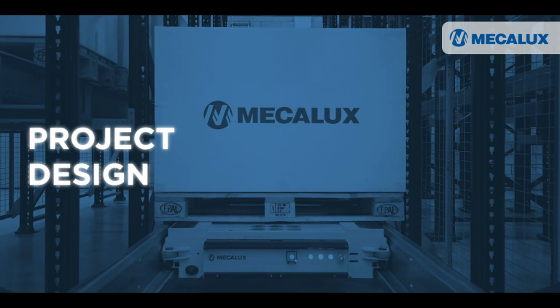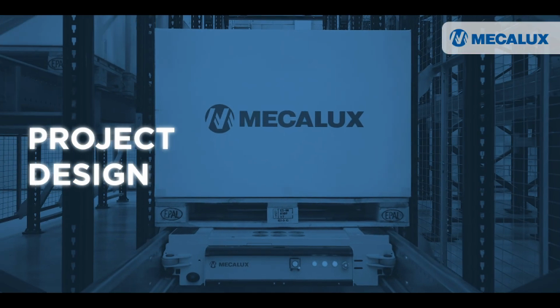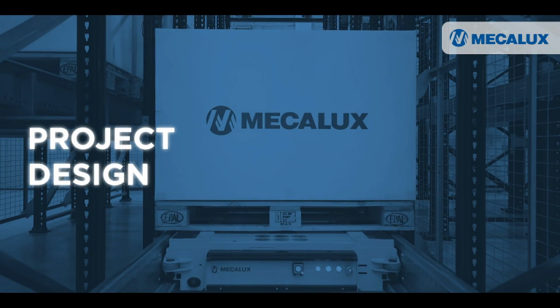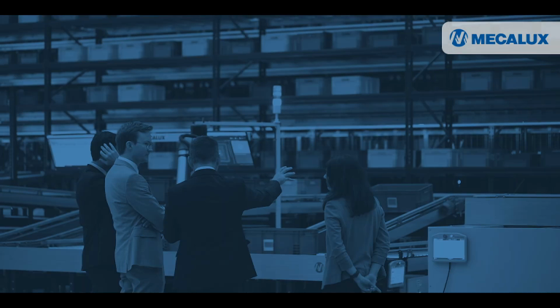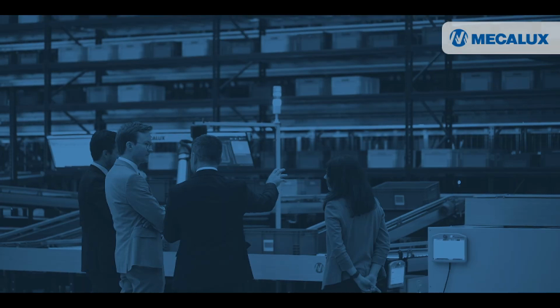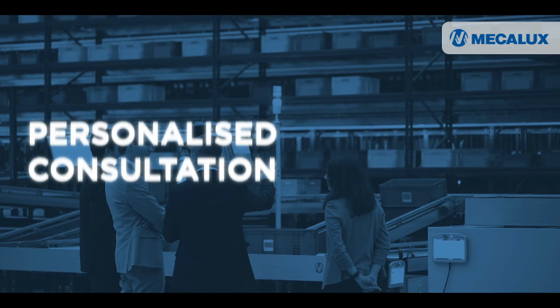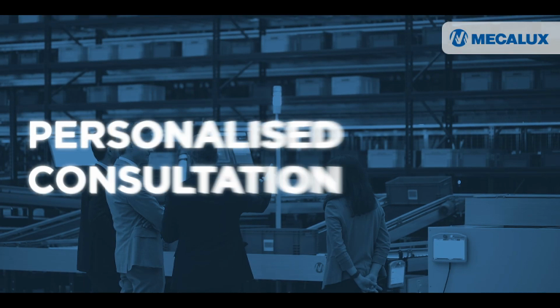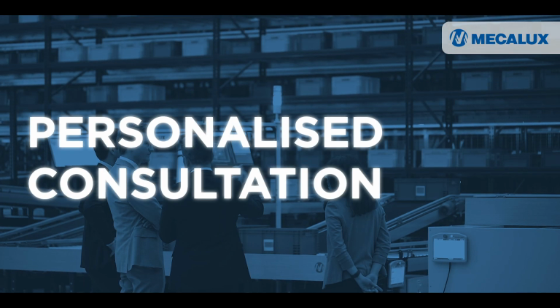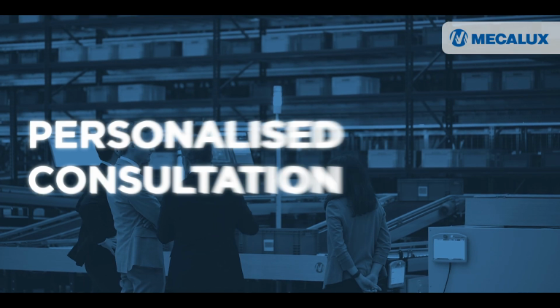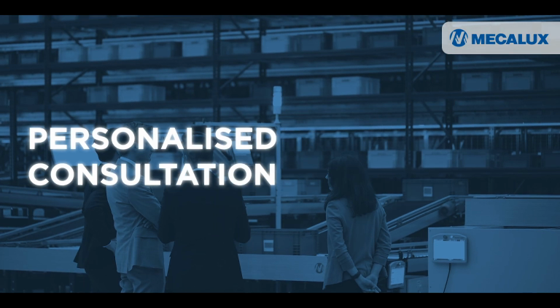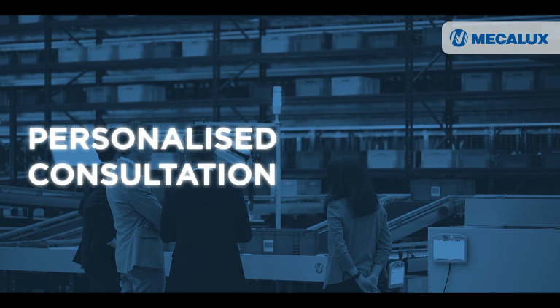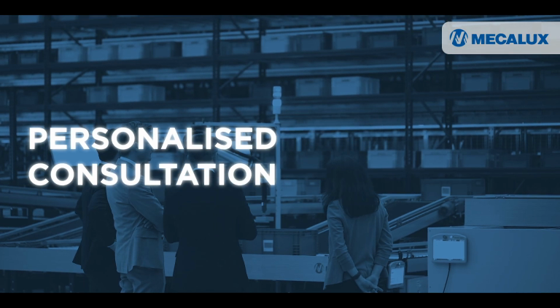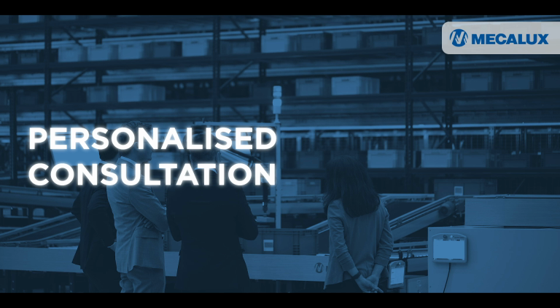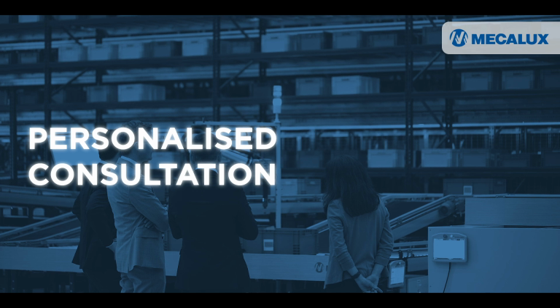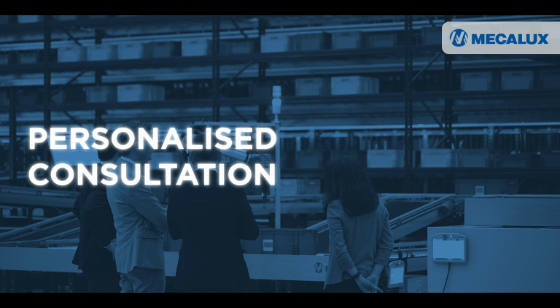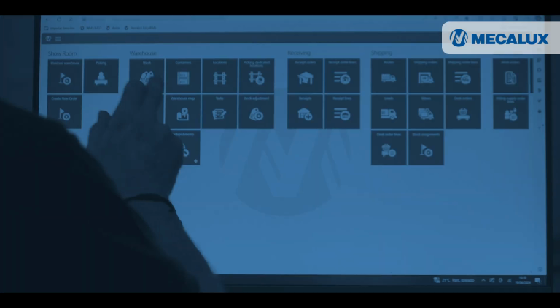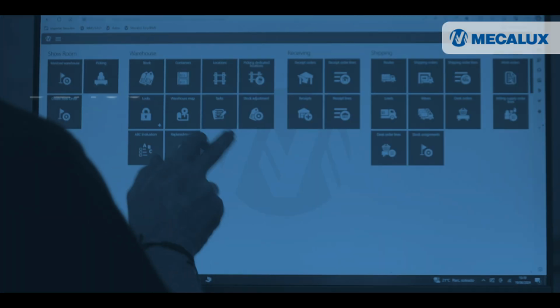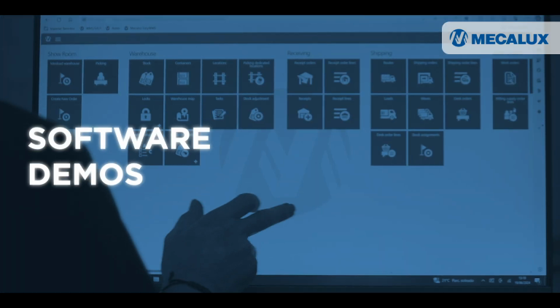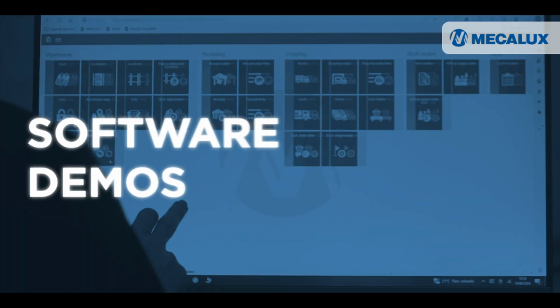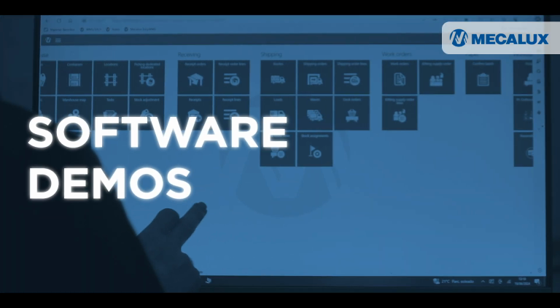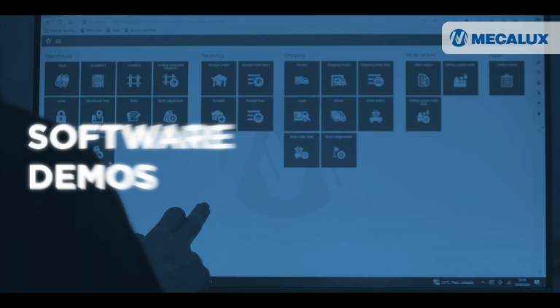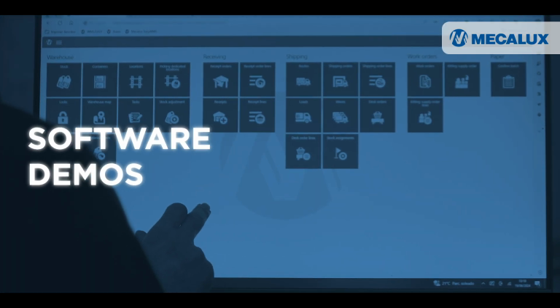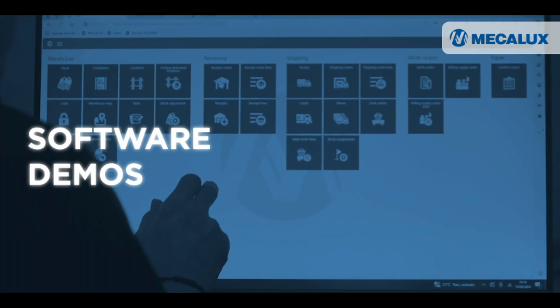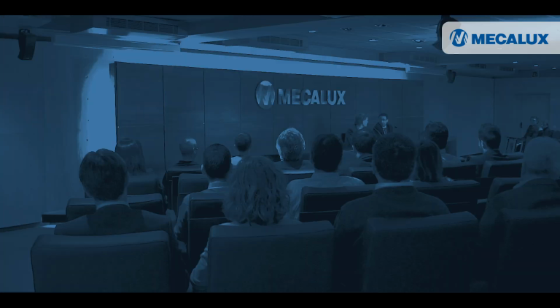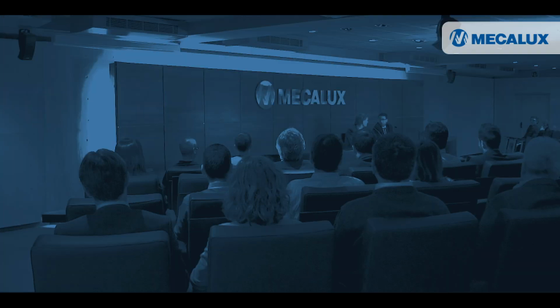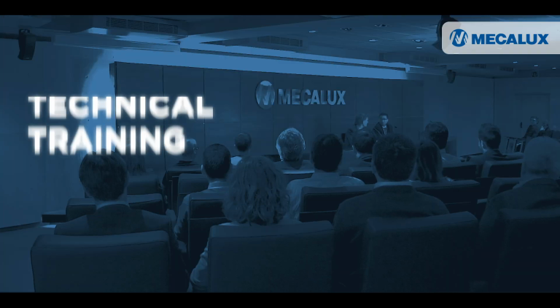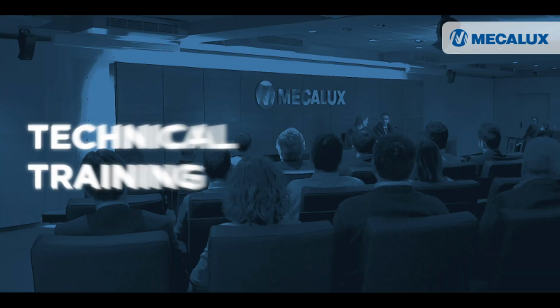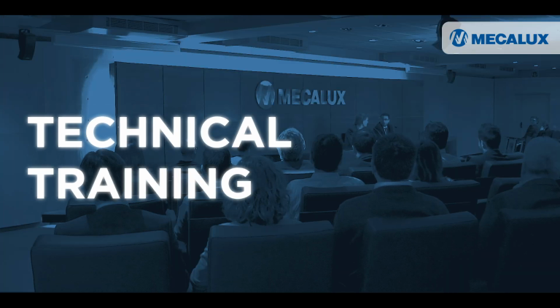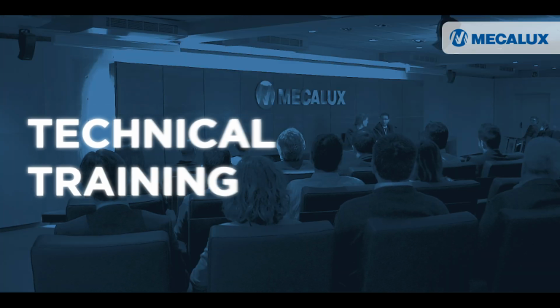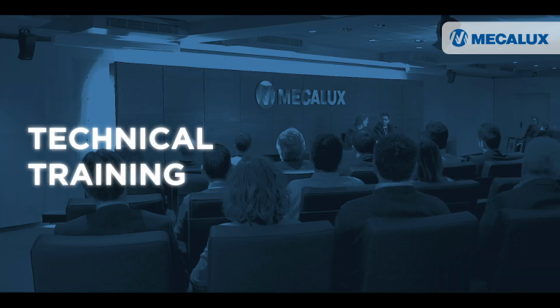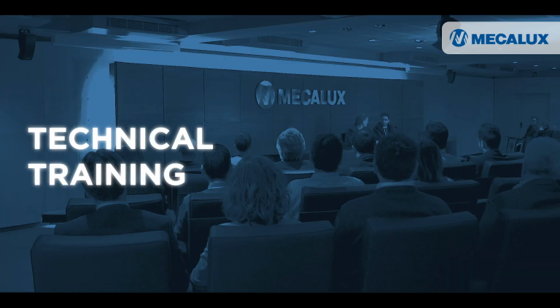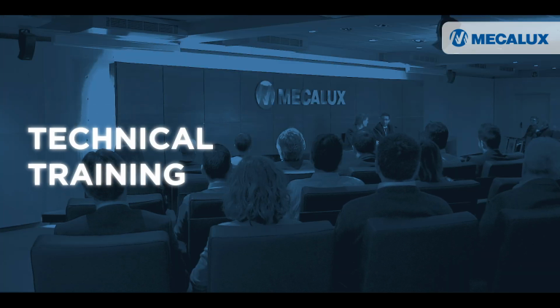personalized consultation from our experts, software demos and technical training sessions.